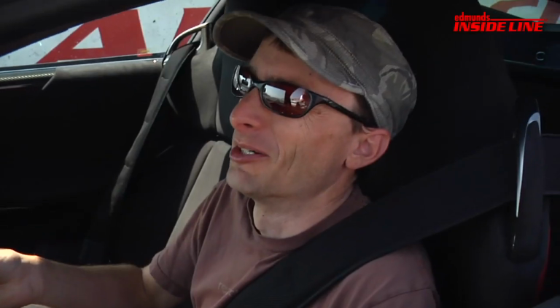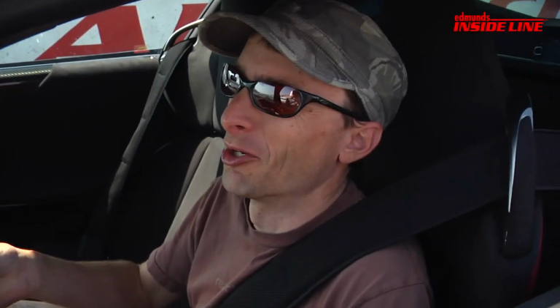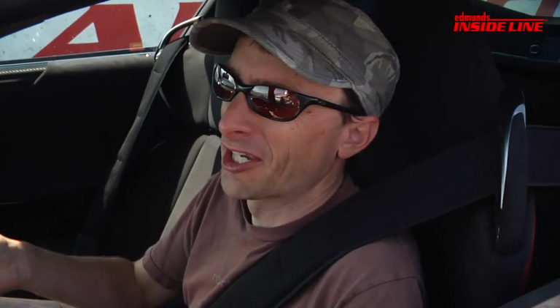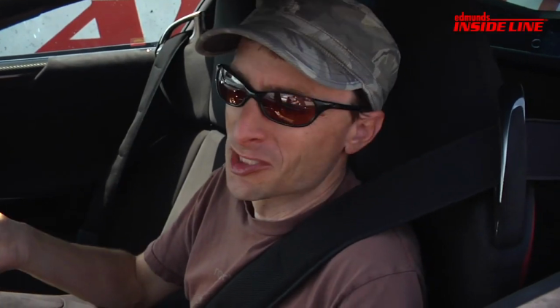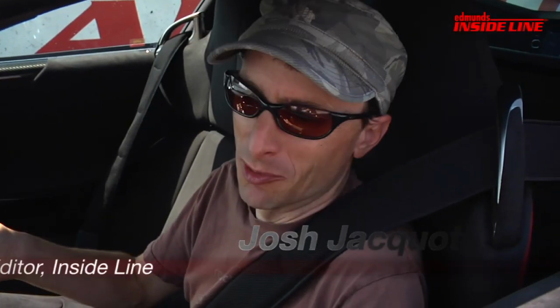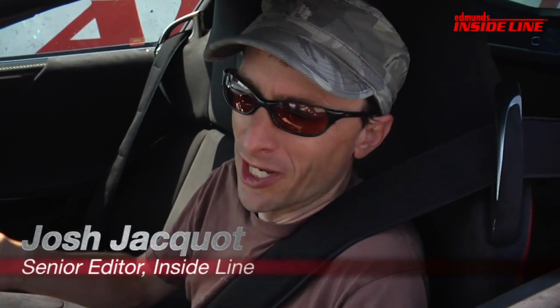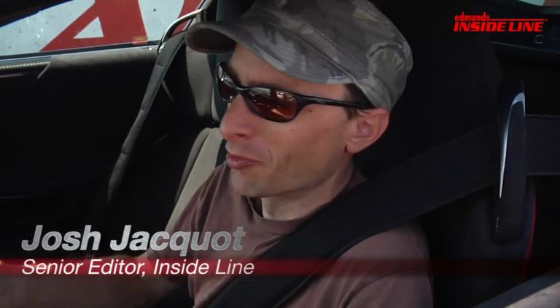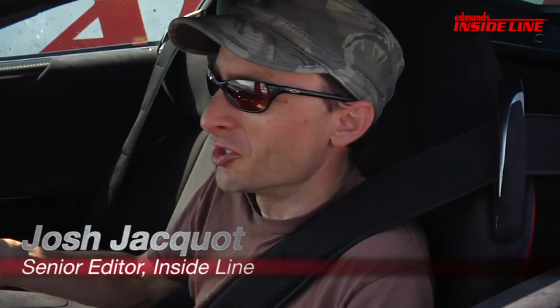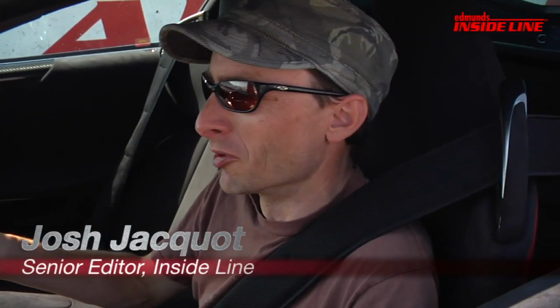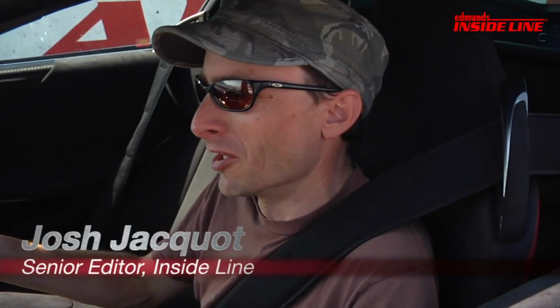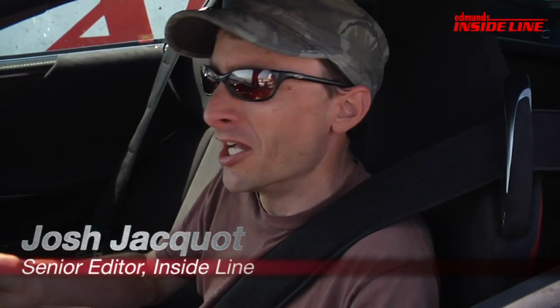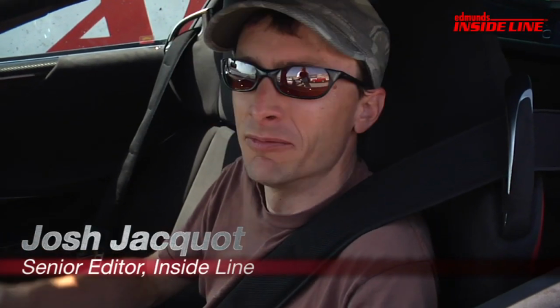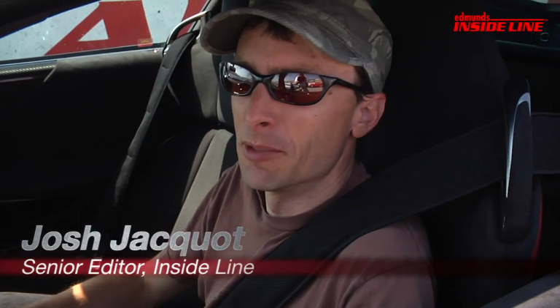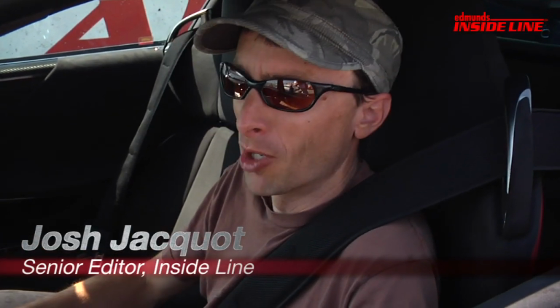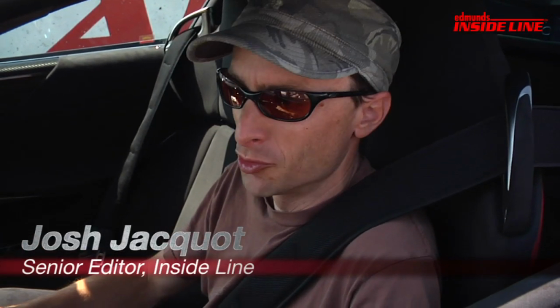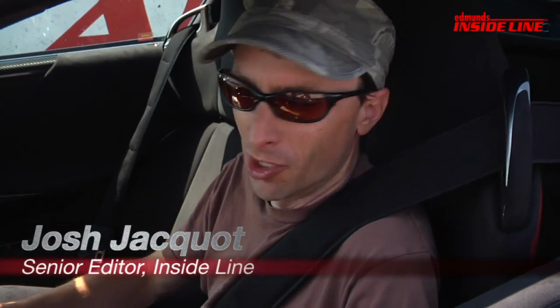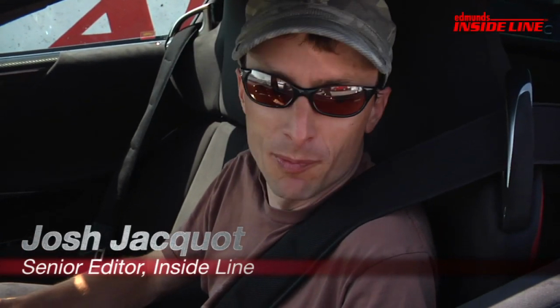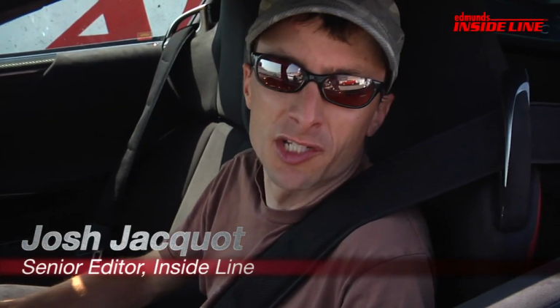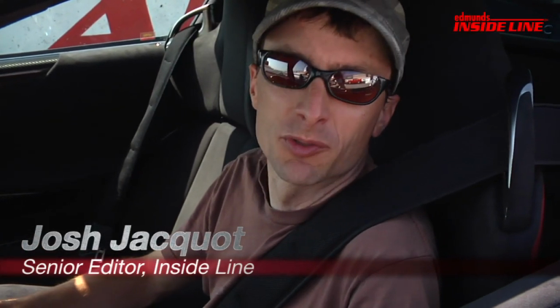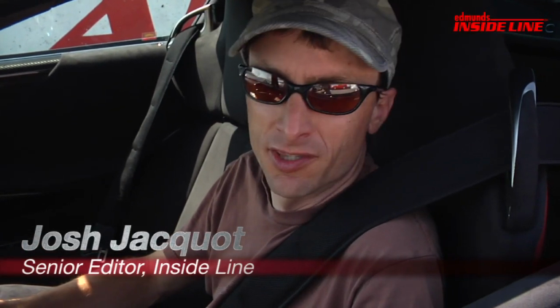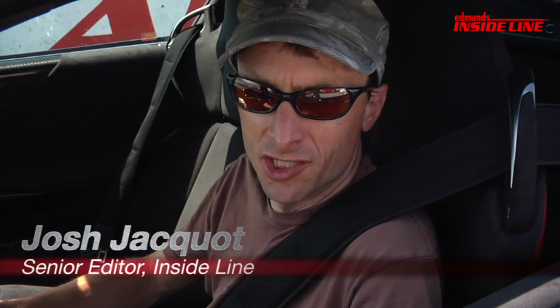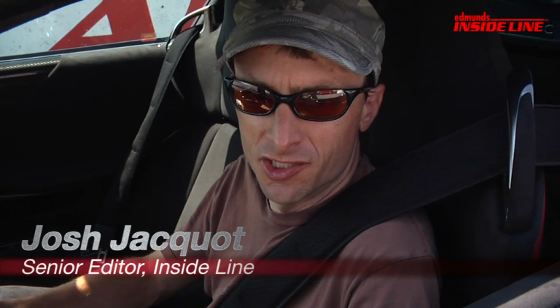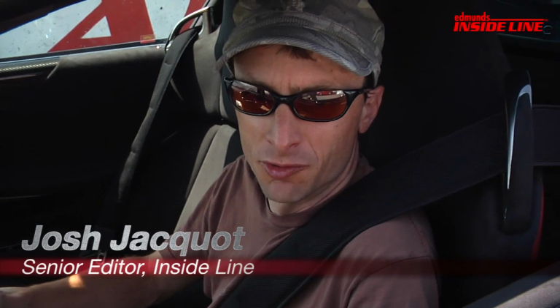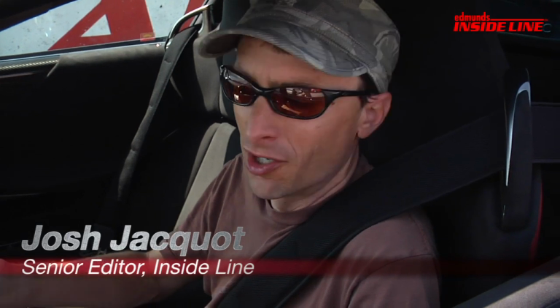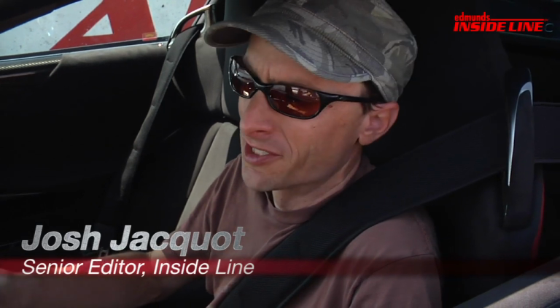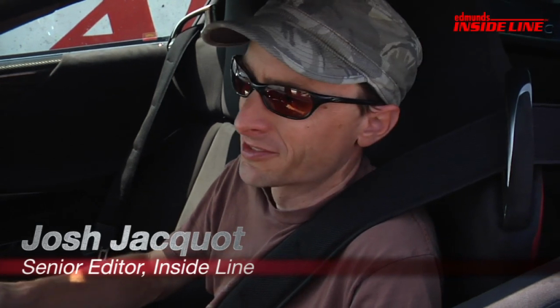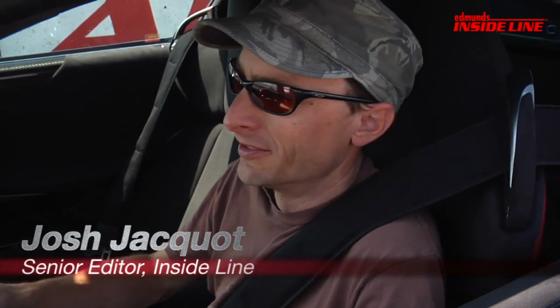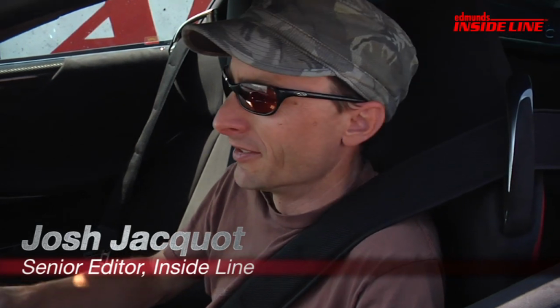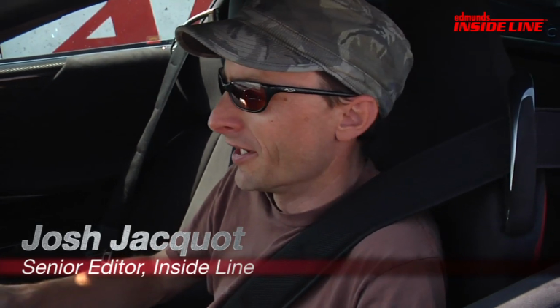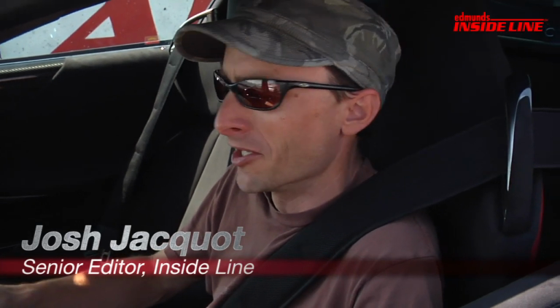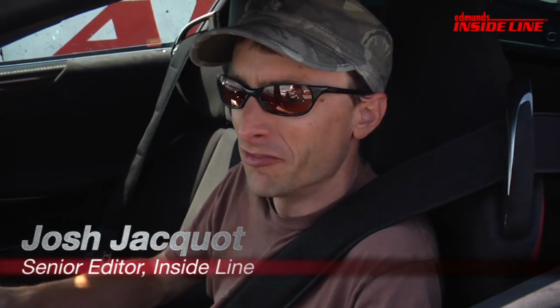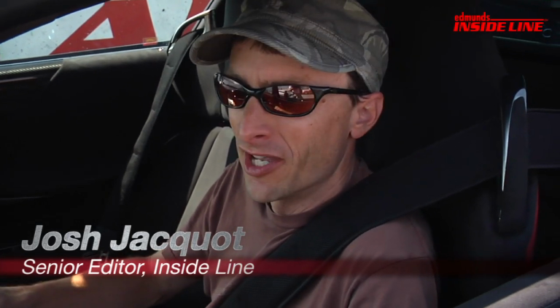We're here at Cal Speedway and we're going to do a little impromptu grudge match between the GT2 RS and the LFA.